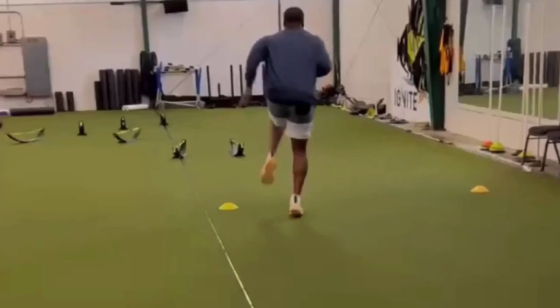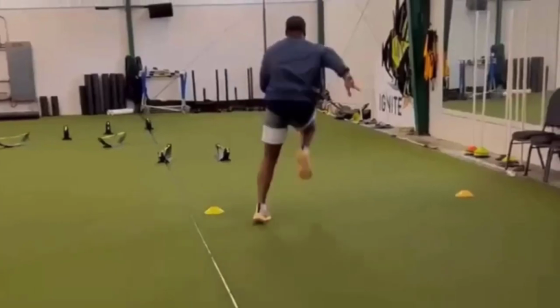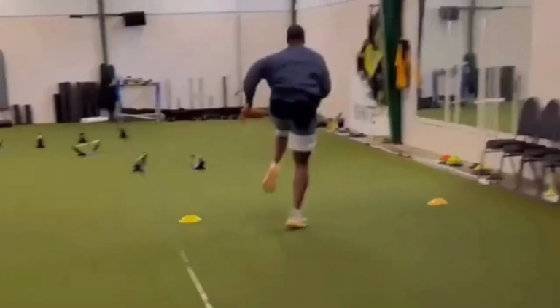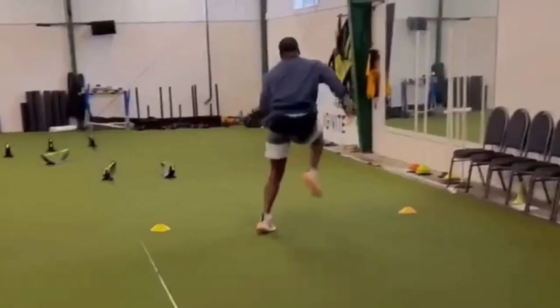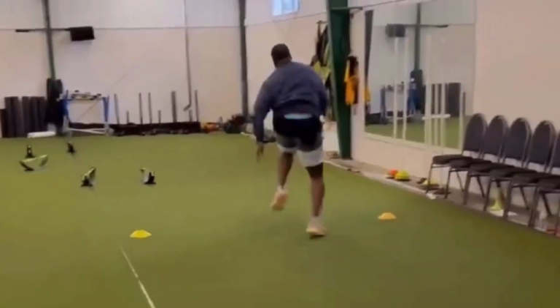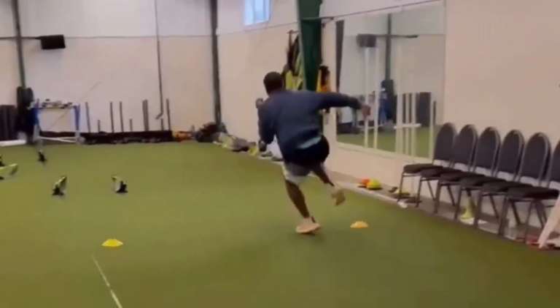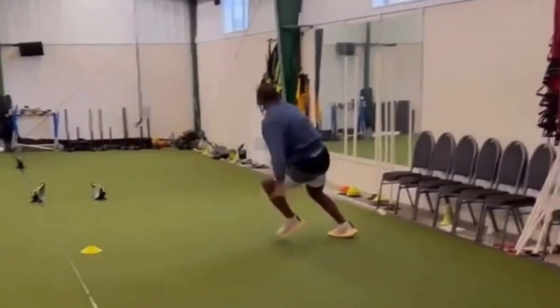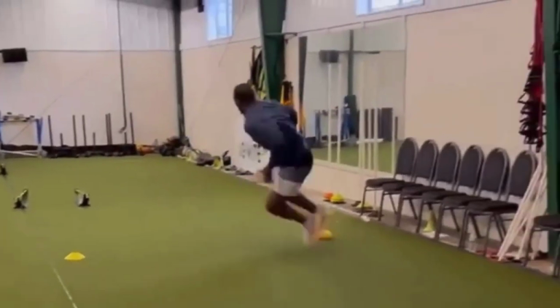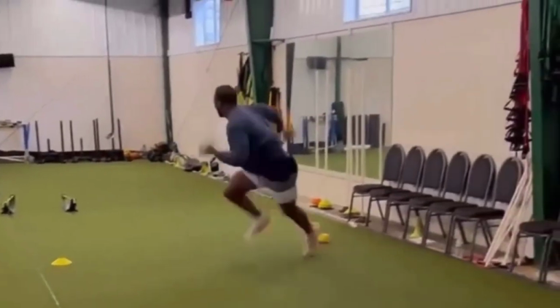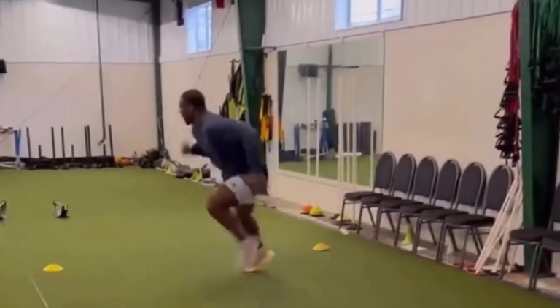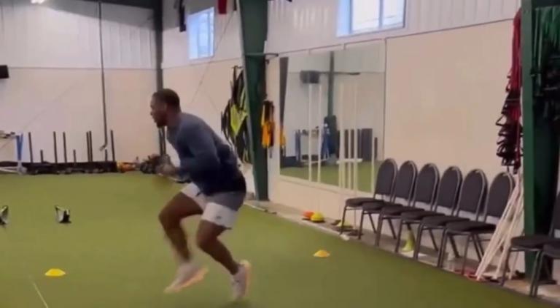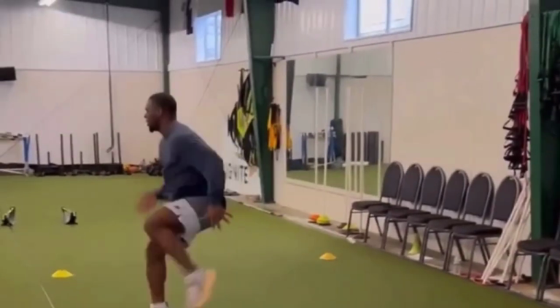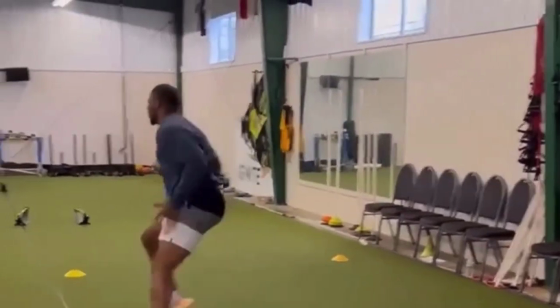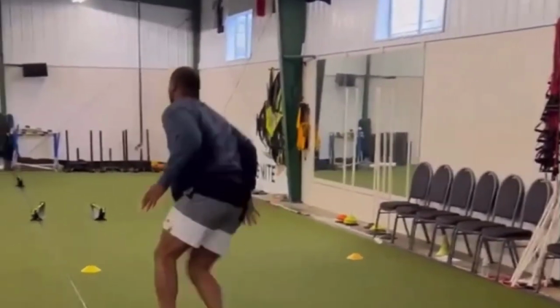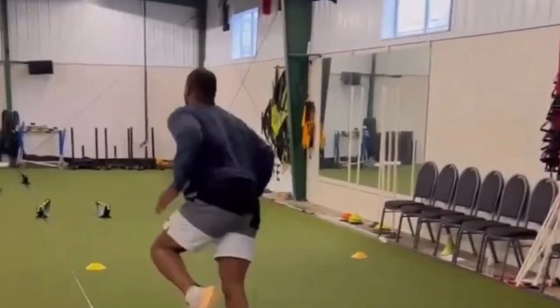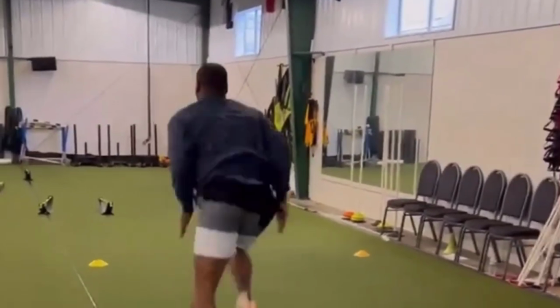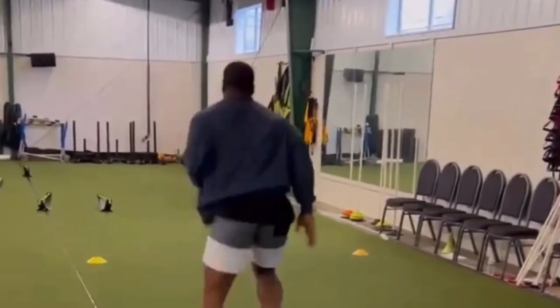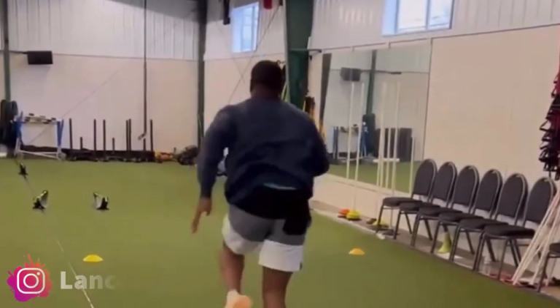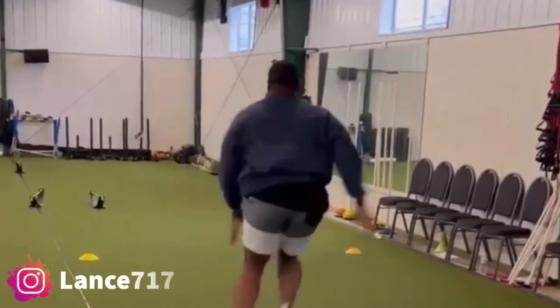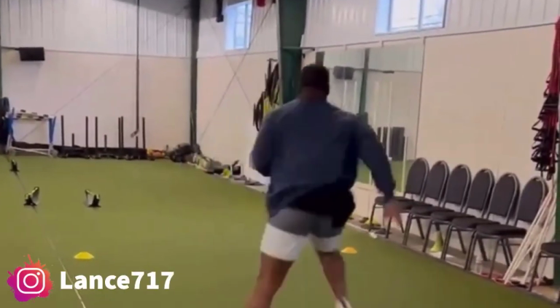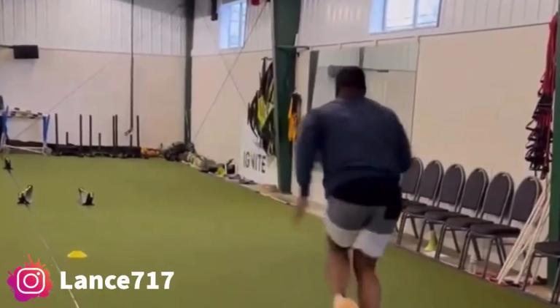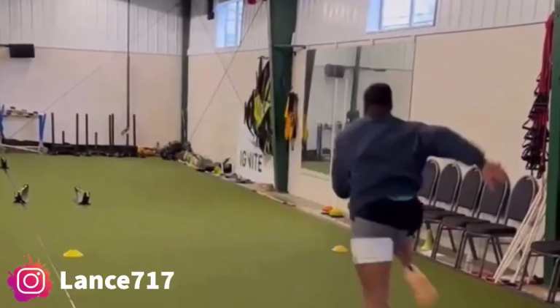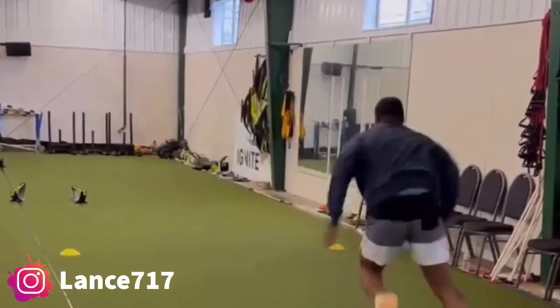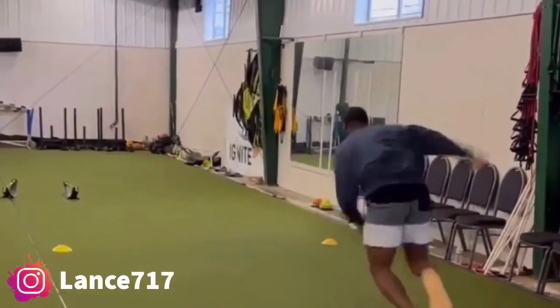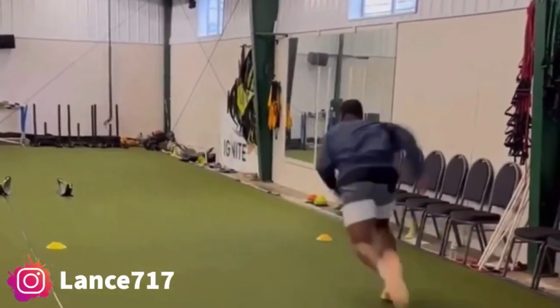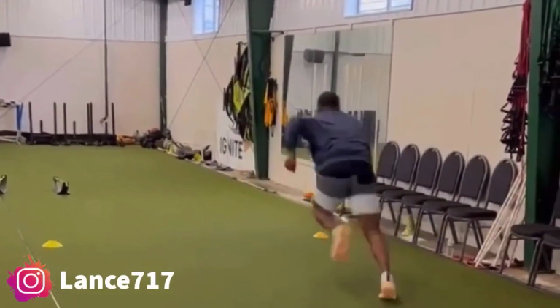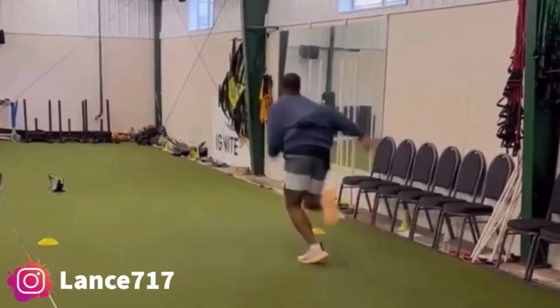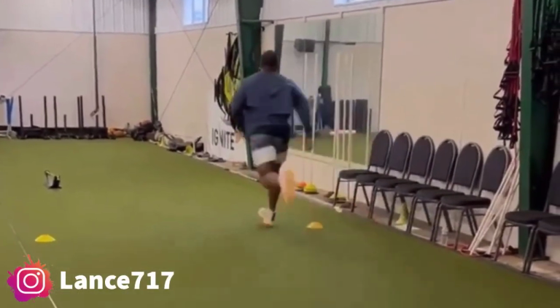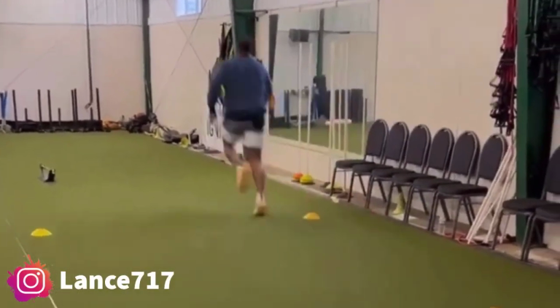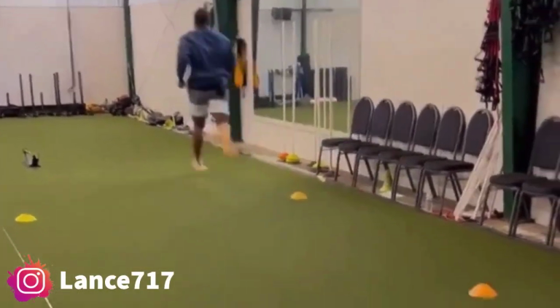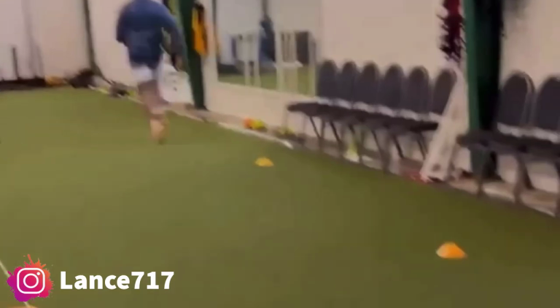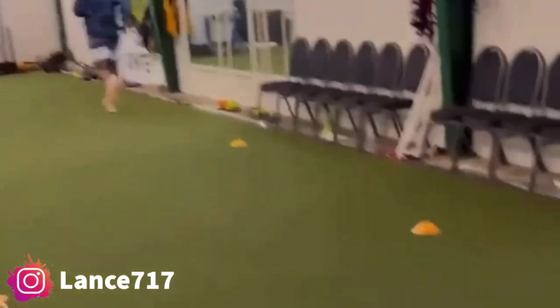Michael Parsons training, putting in that work with Lance 717. Check him out on IG.